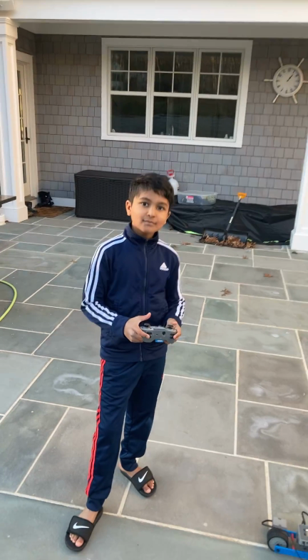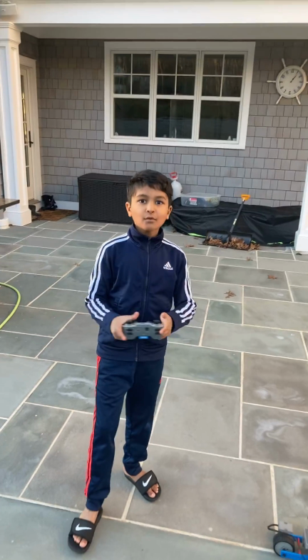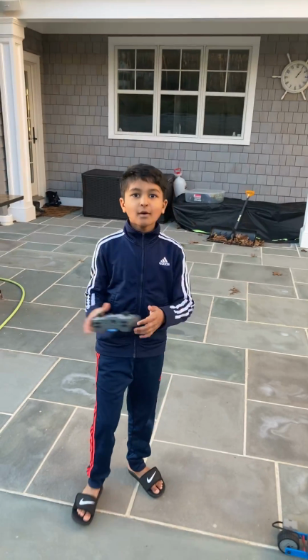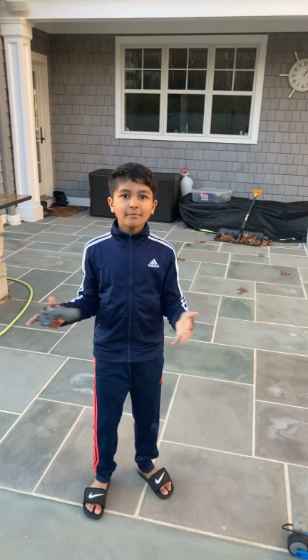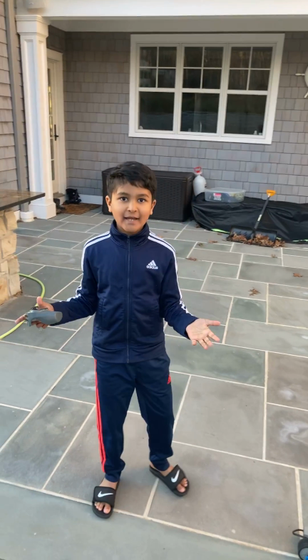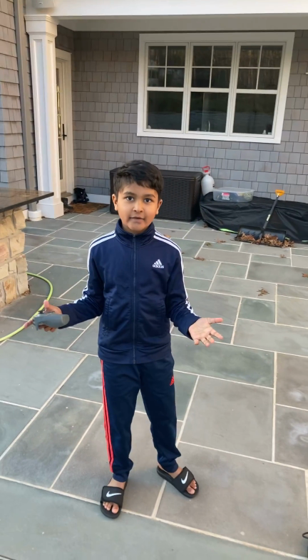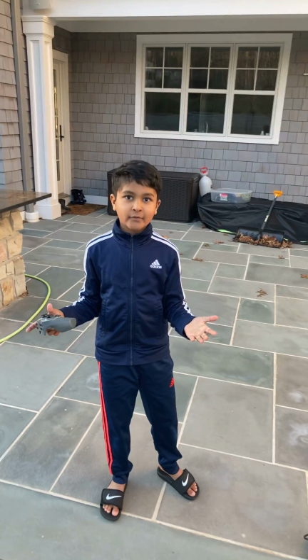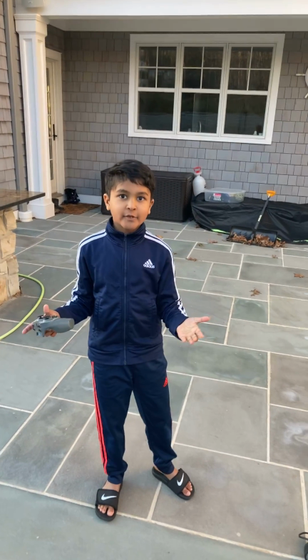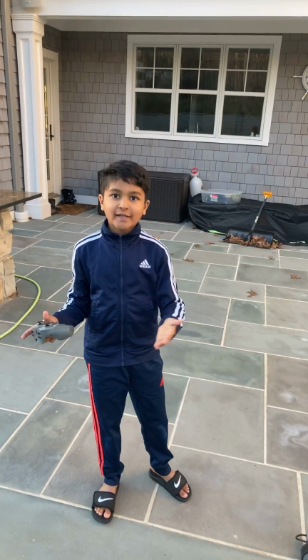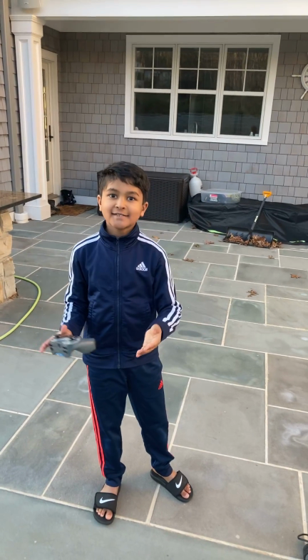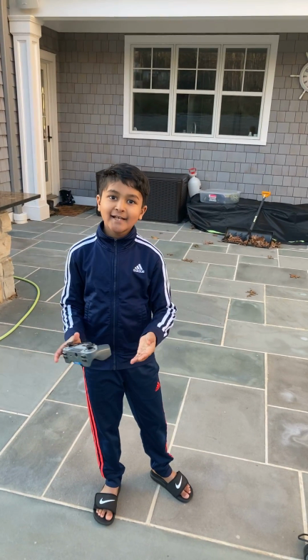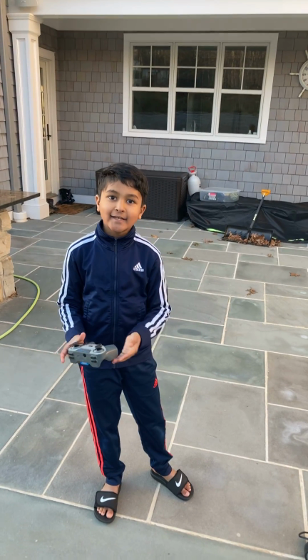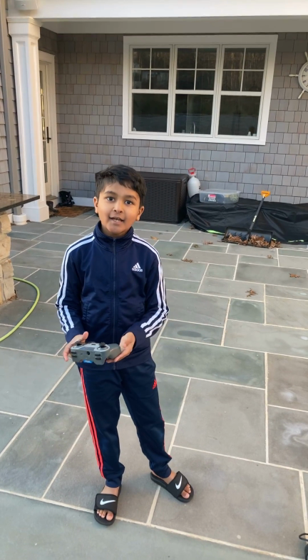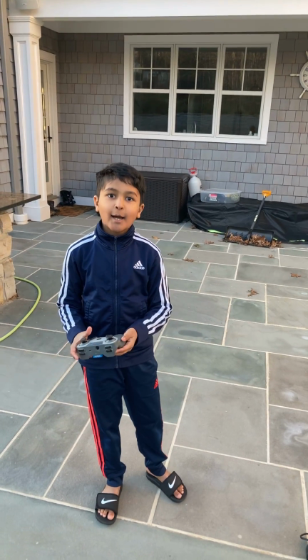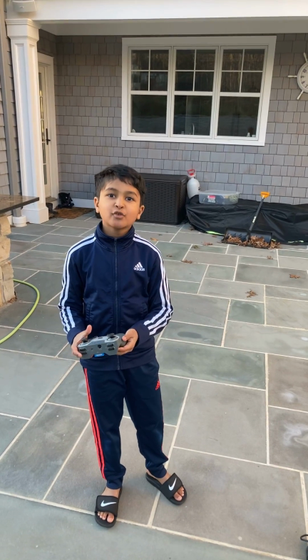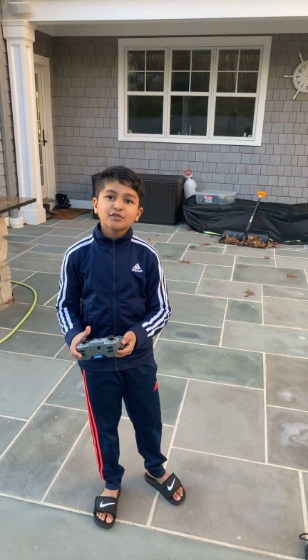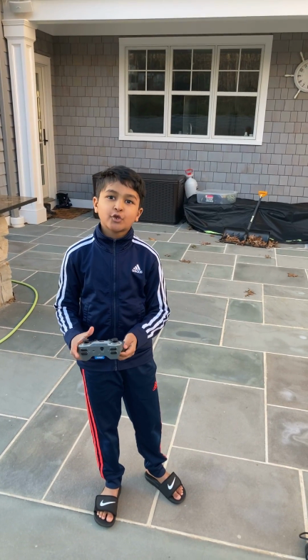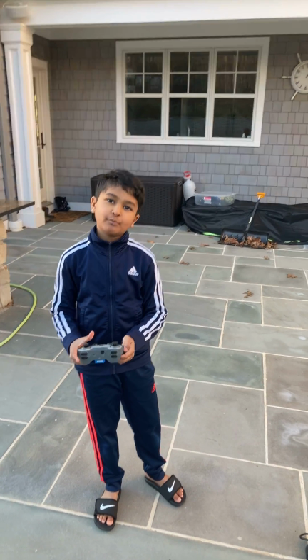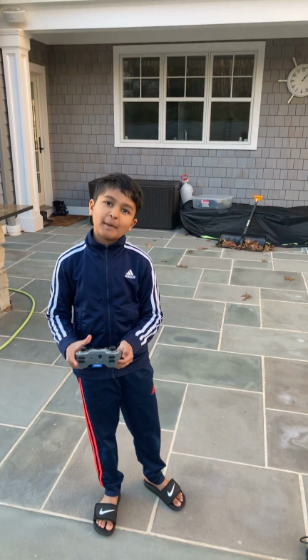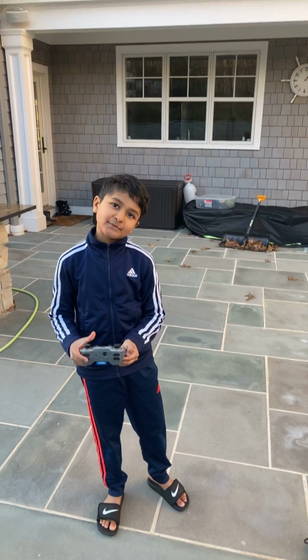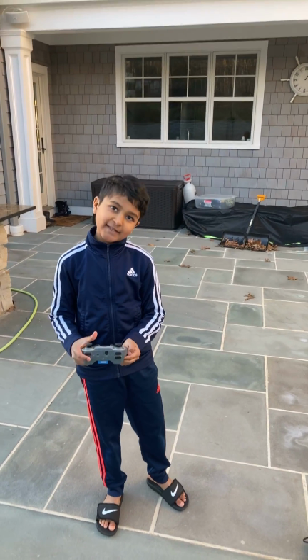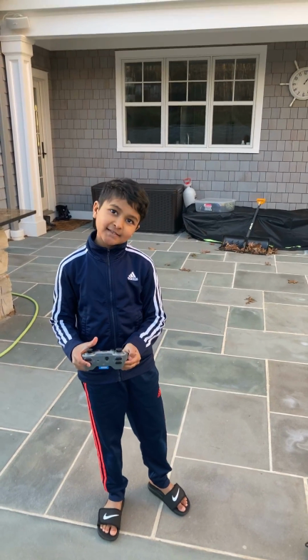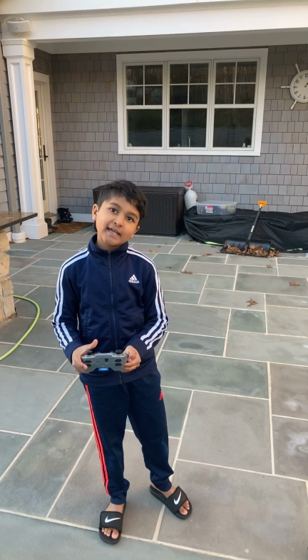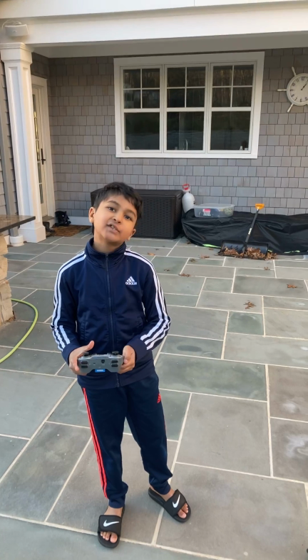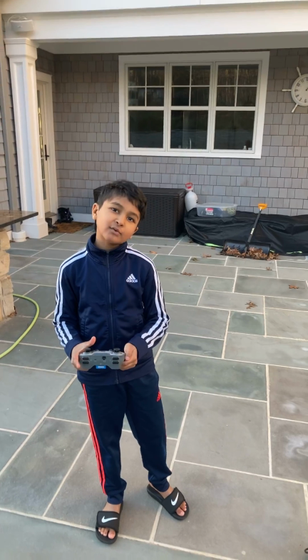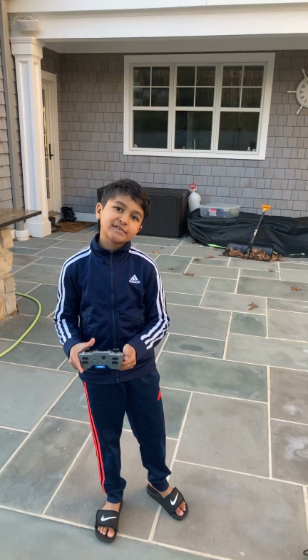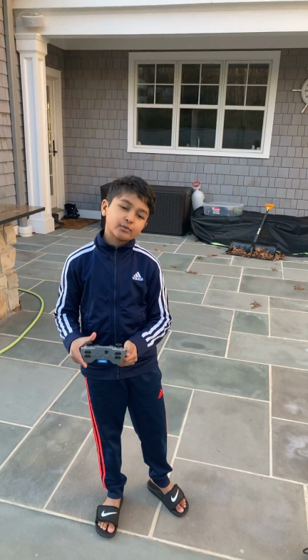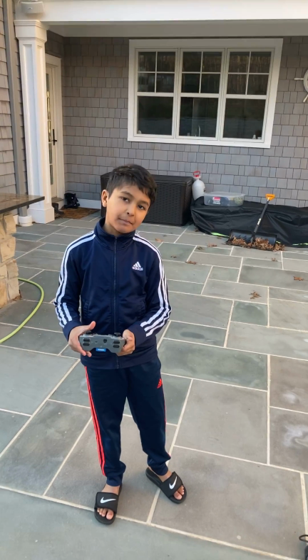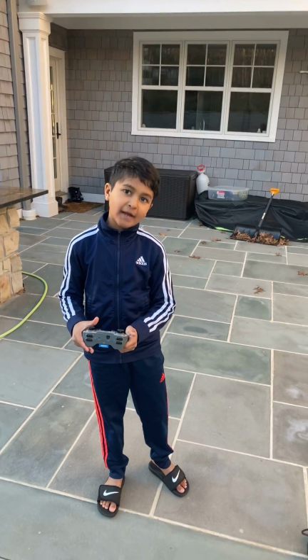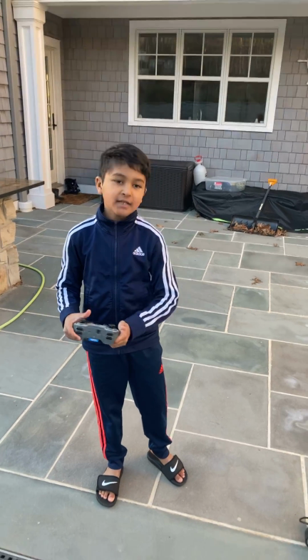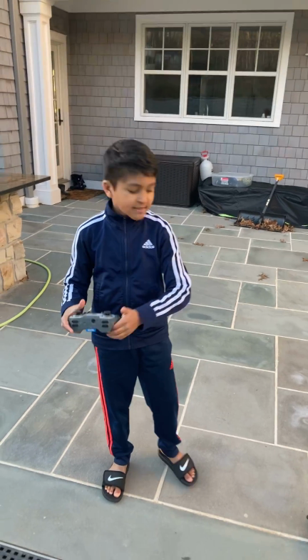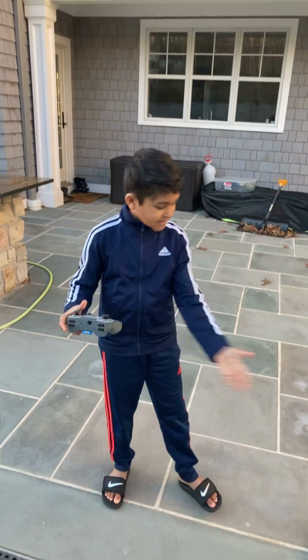Welcome back everyone, and today I'm going to show you my latest and newest robot, Smacker.